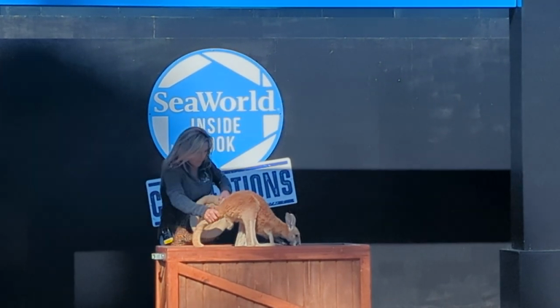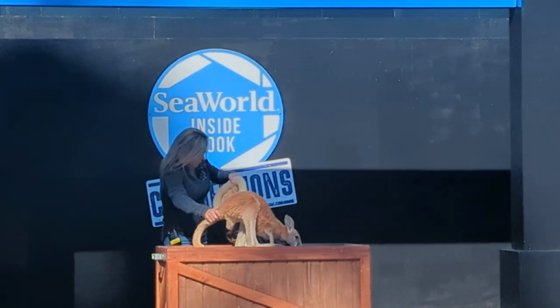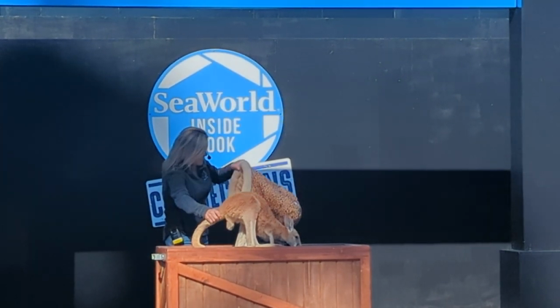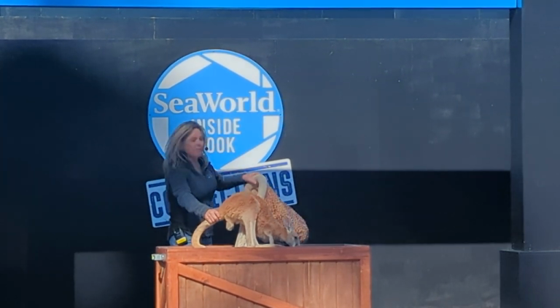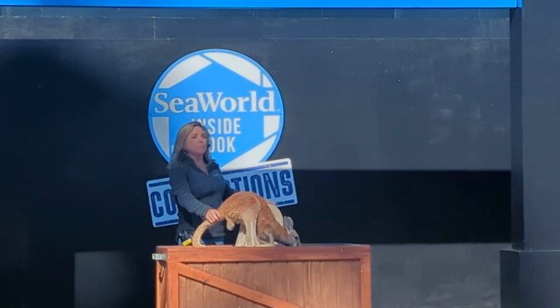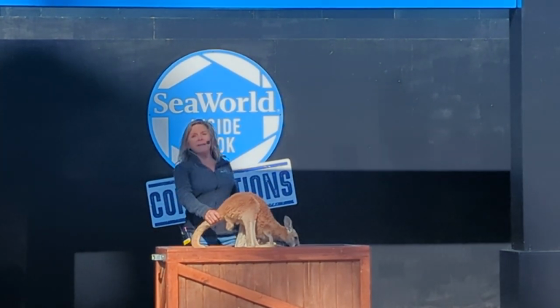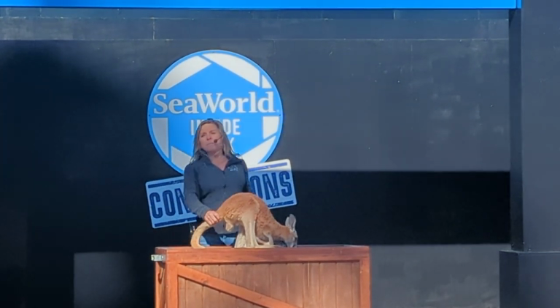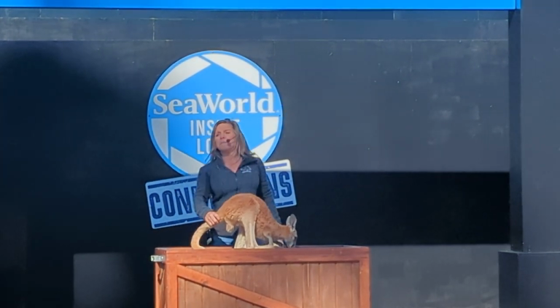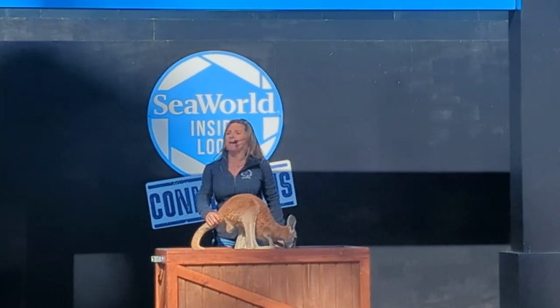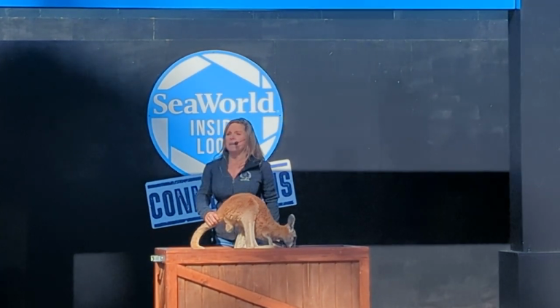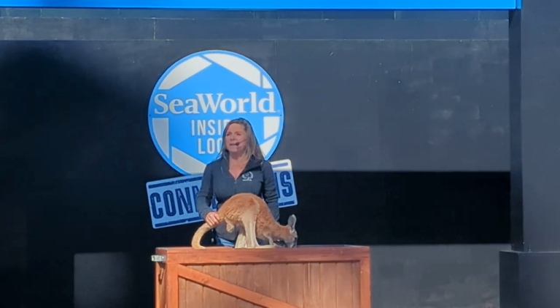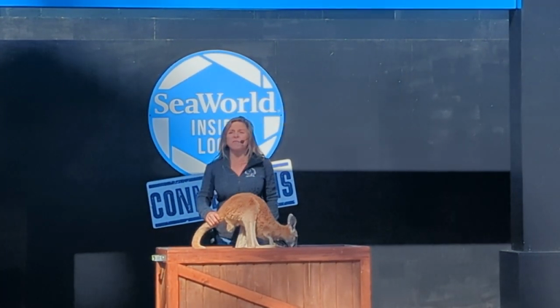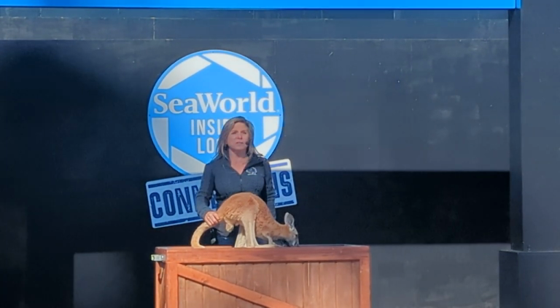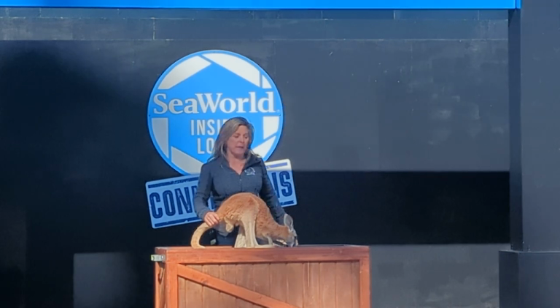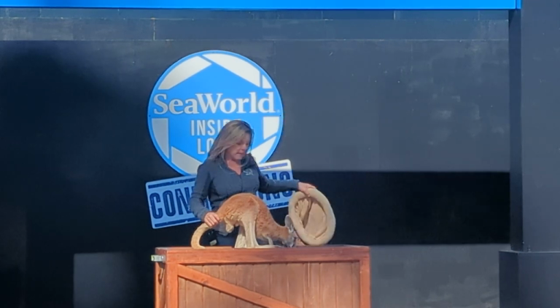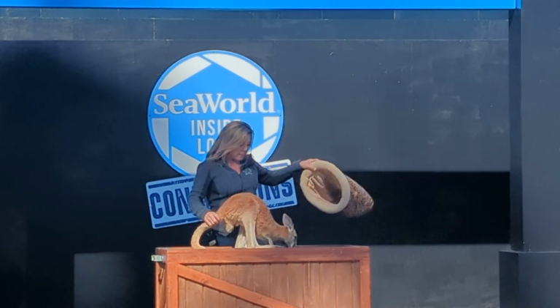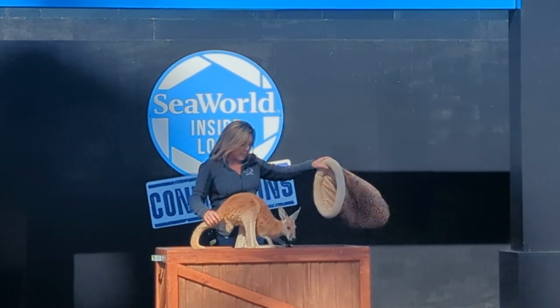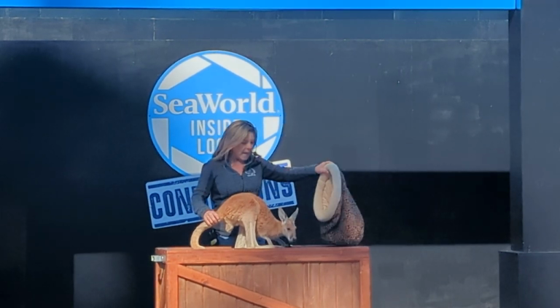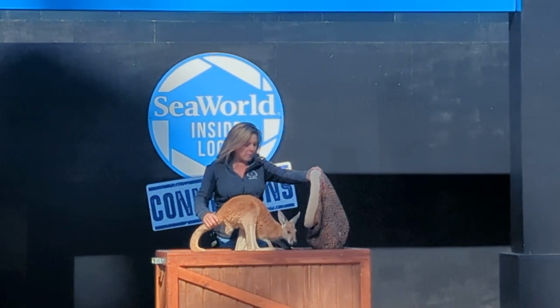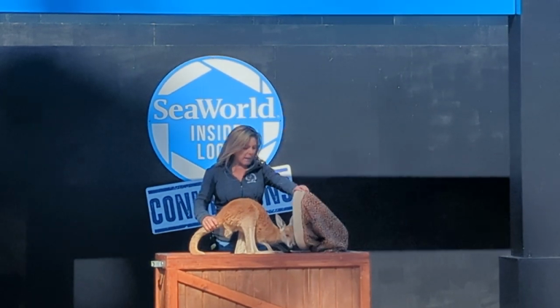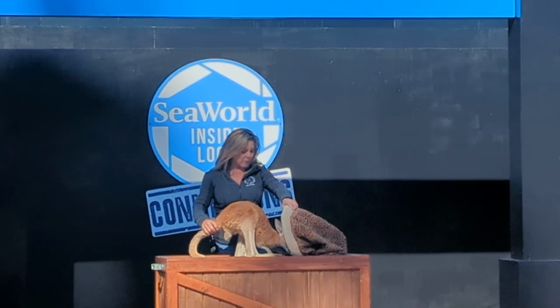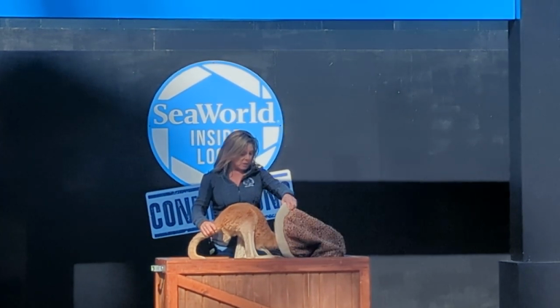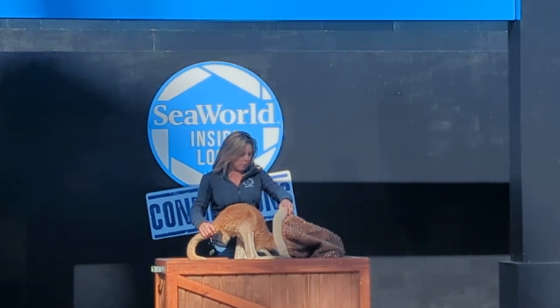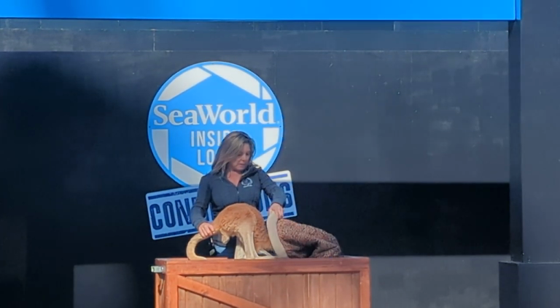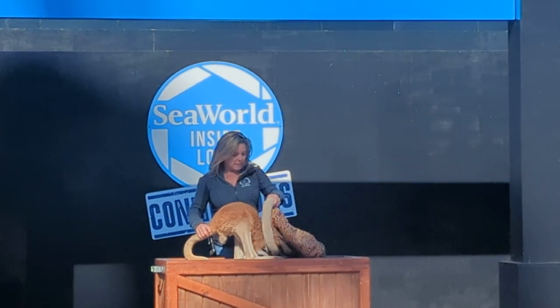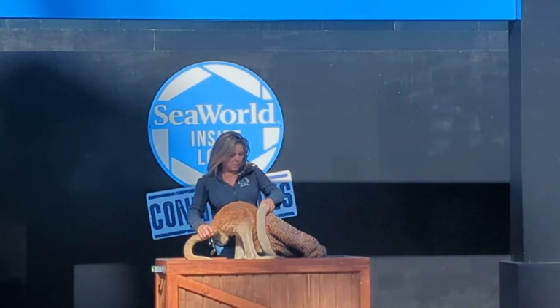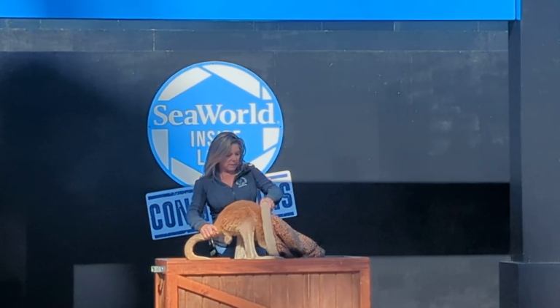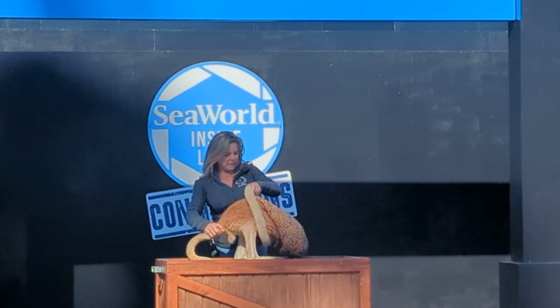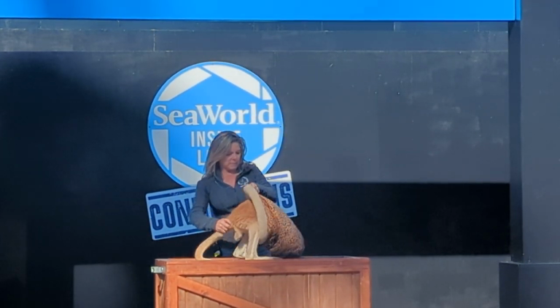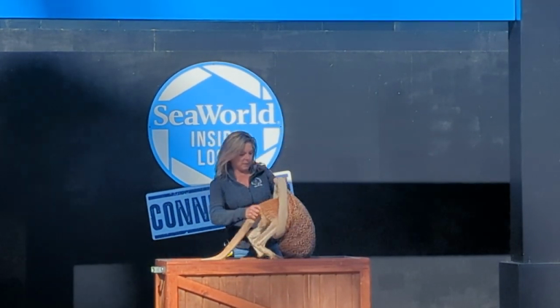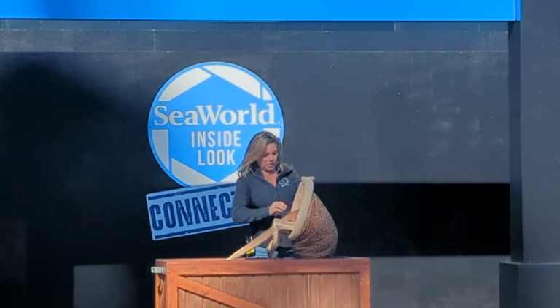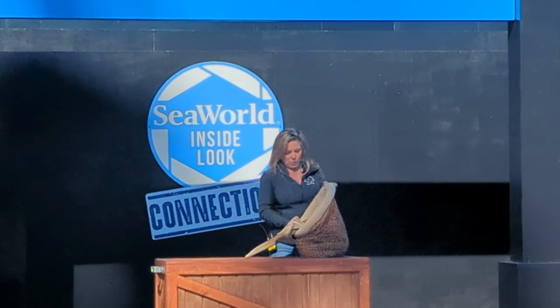He can't fit back in his mom's pouch anymore — he's far too big. But he can hang out in my pouch, which he usually seems to enjoy.